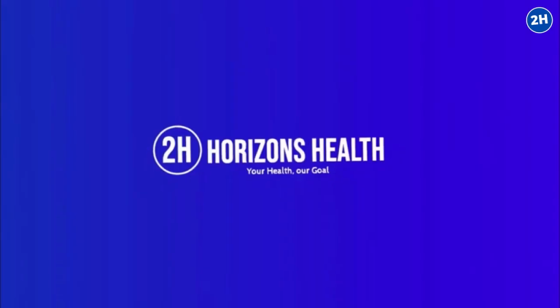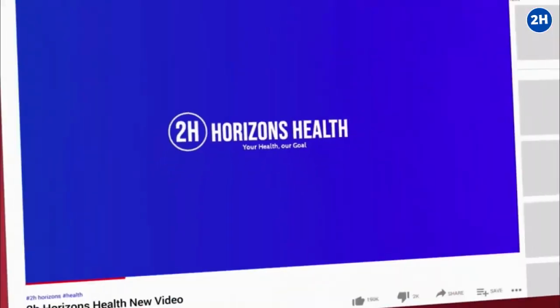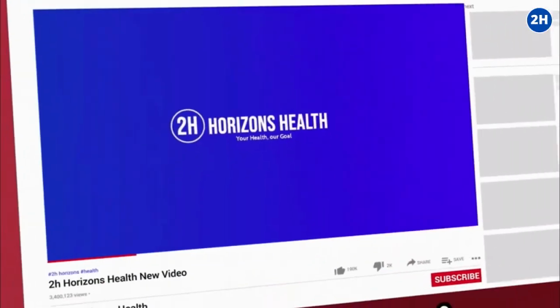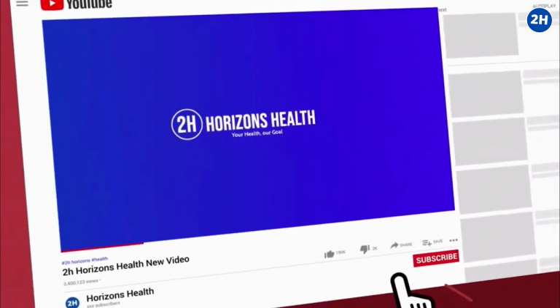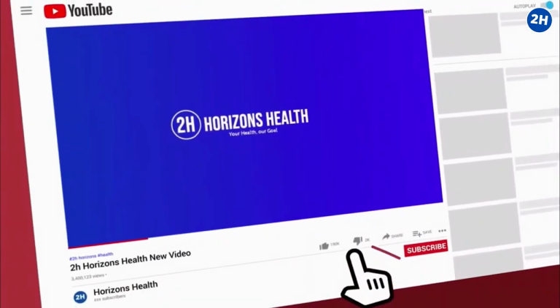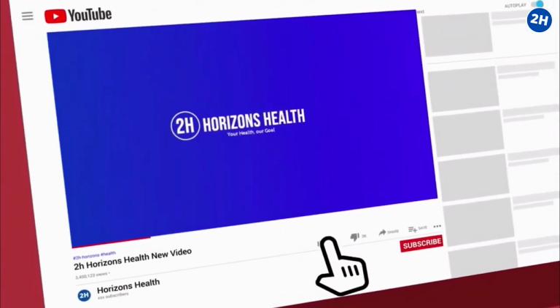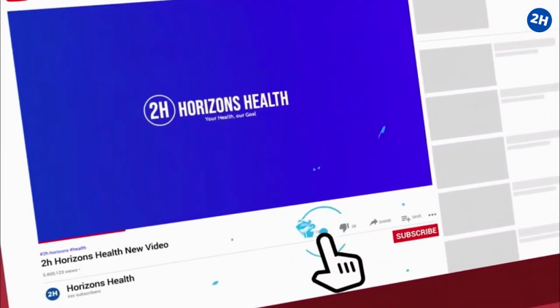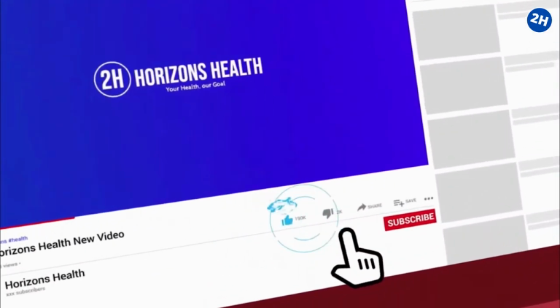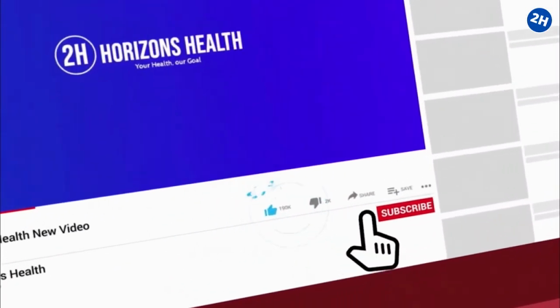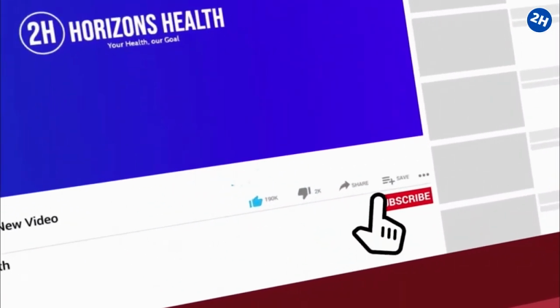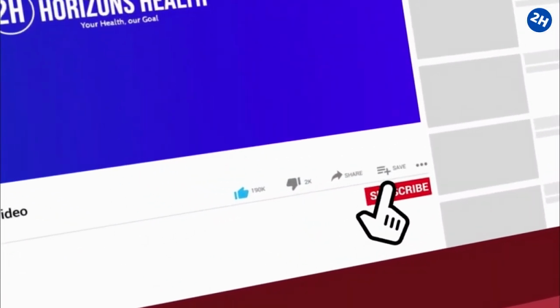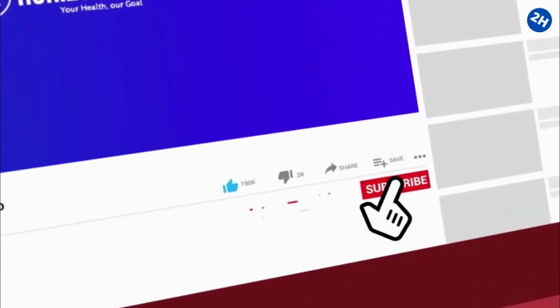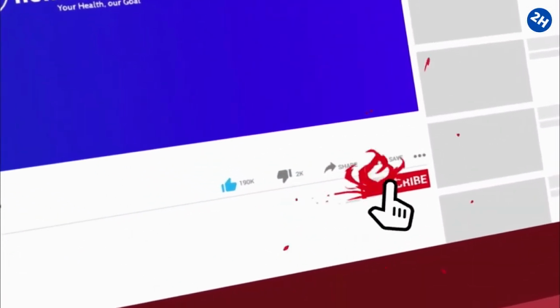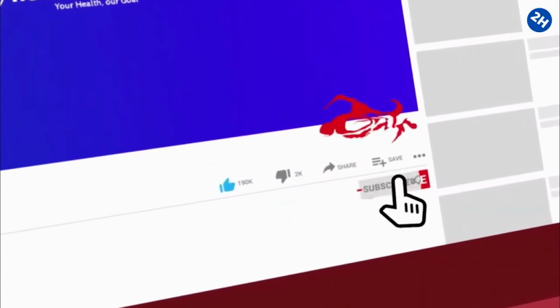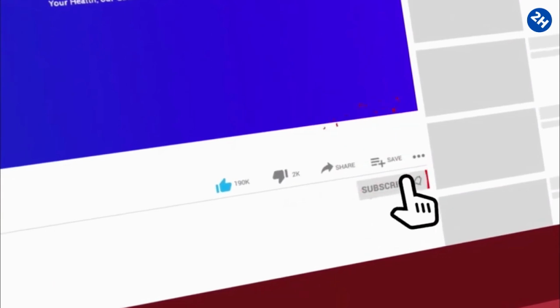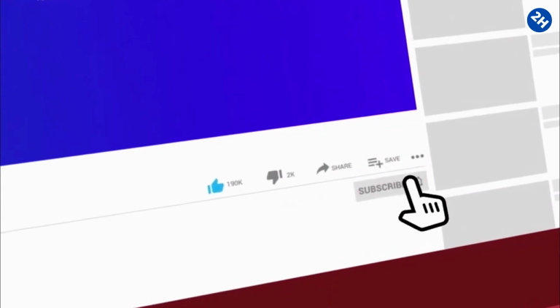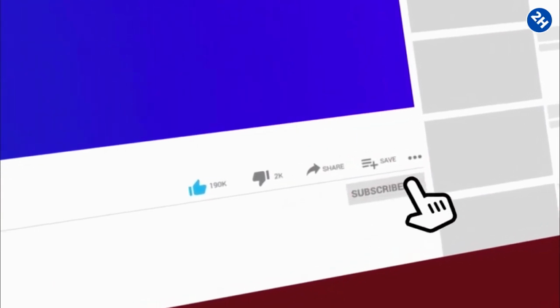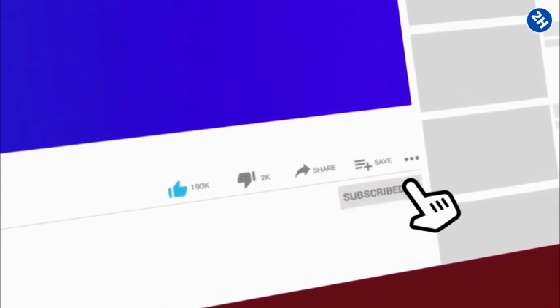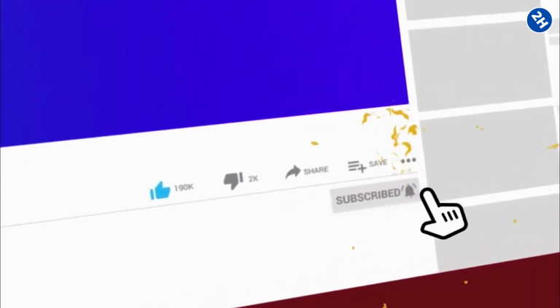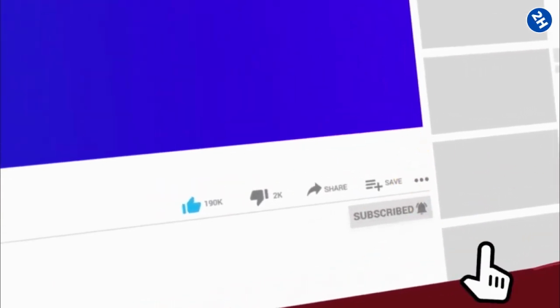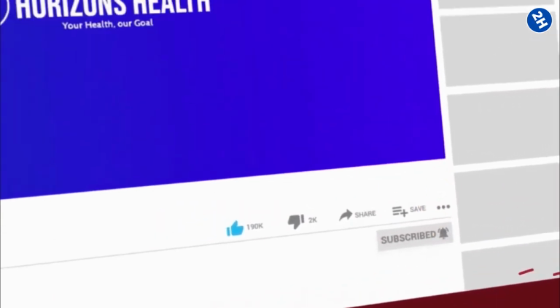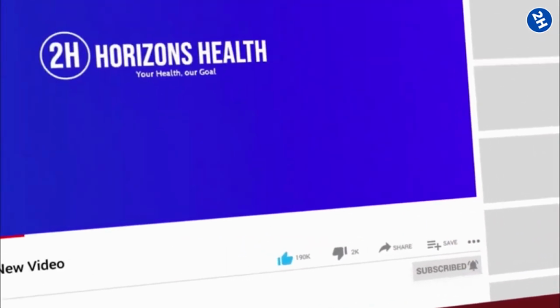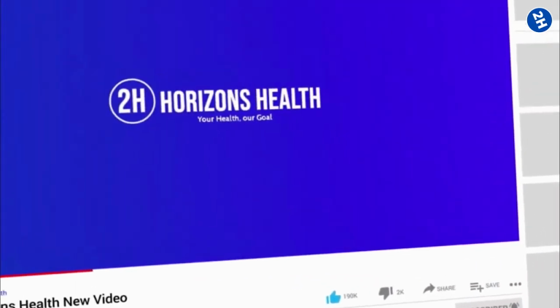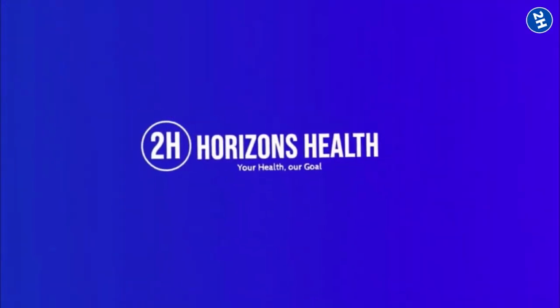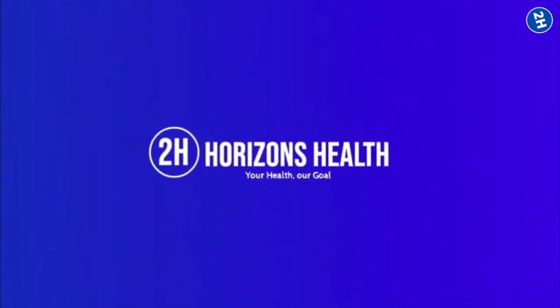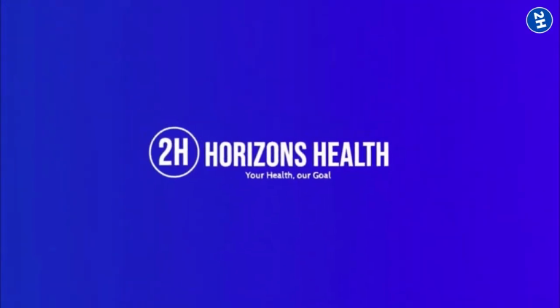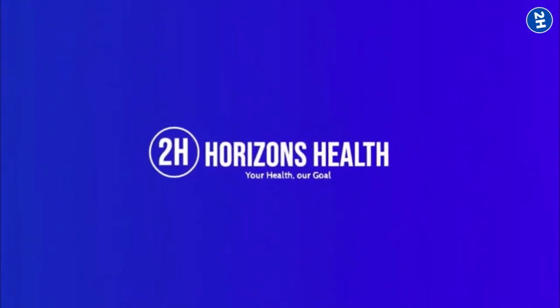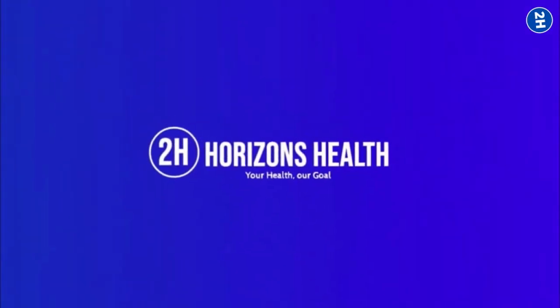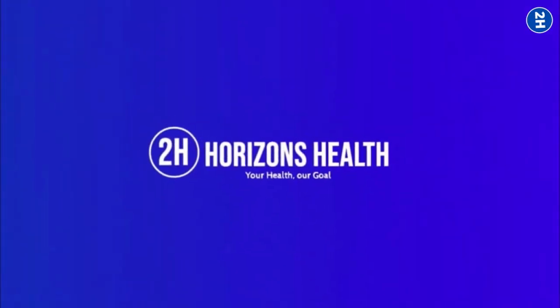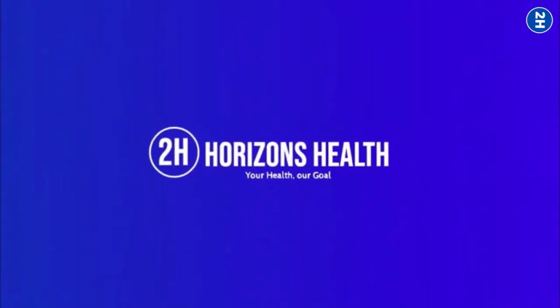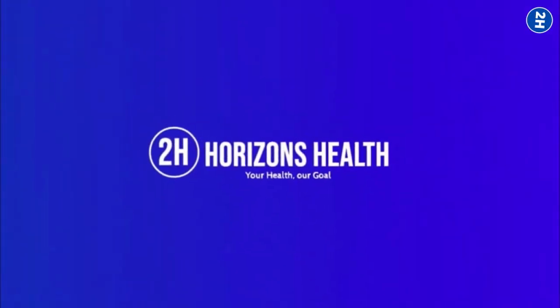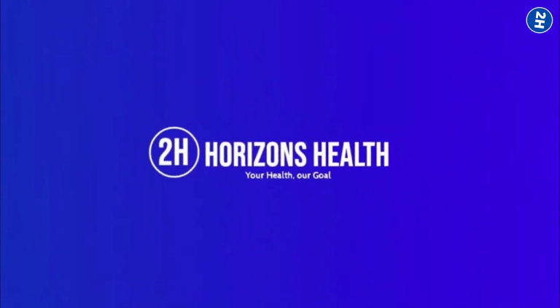Please don't forget to subscribe to the channel, hit the like button, and ring the notification bell if you want to see more content like this.